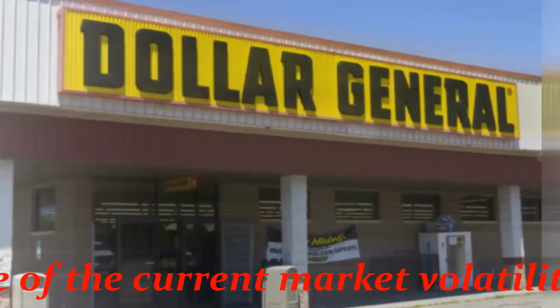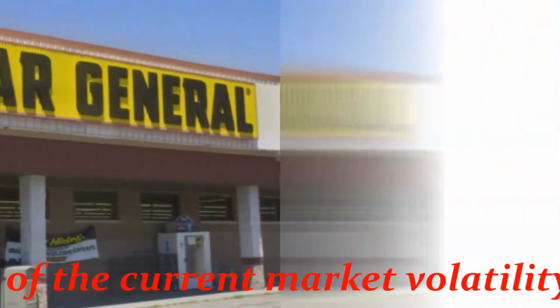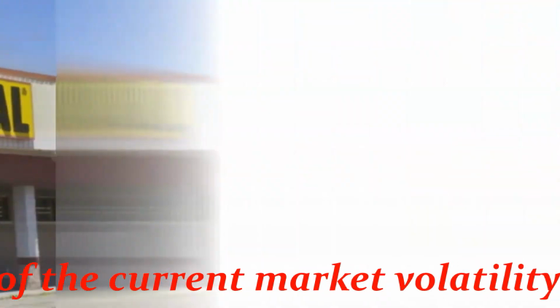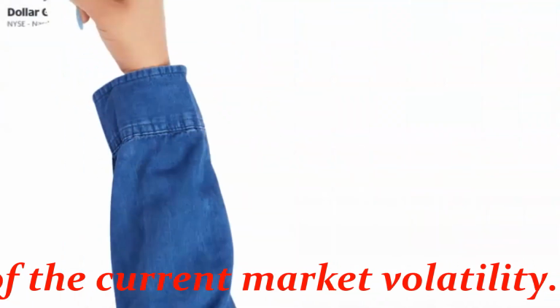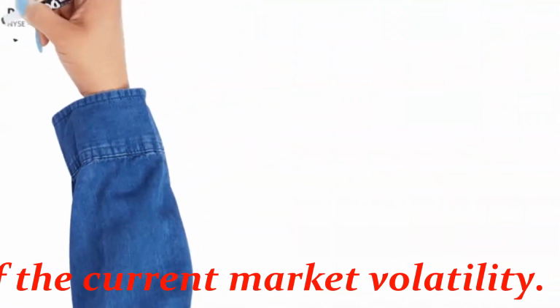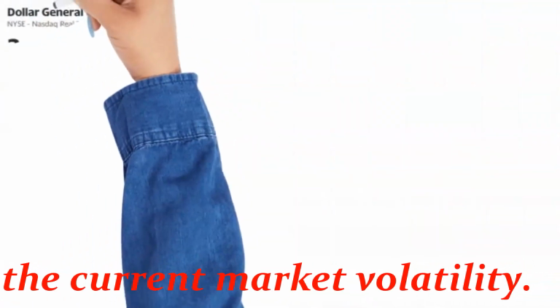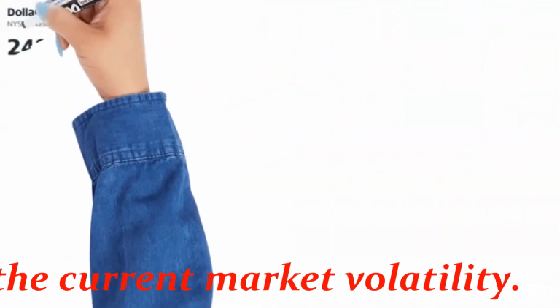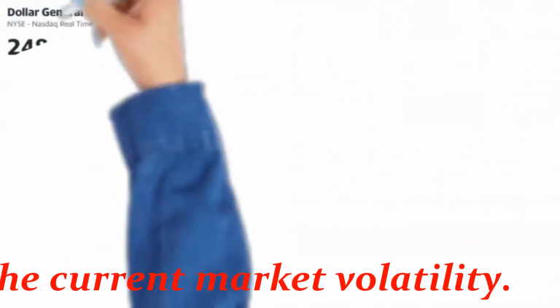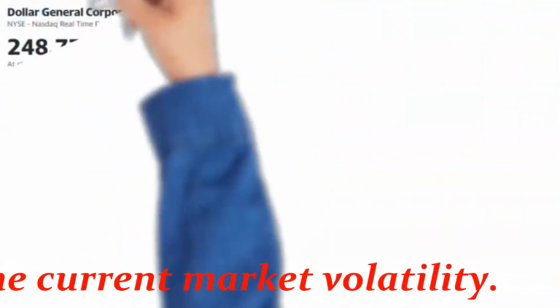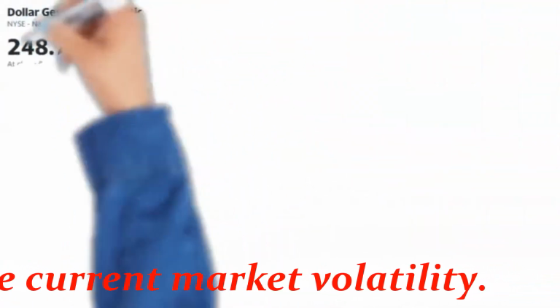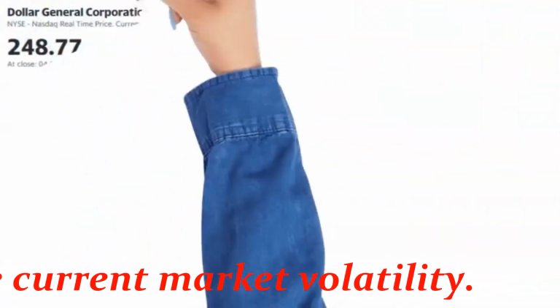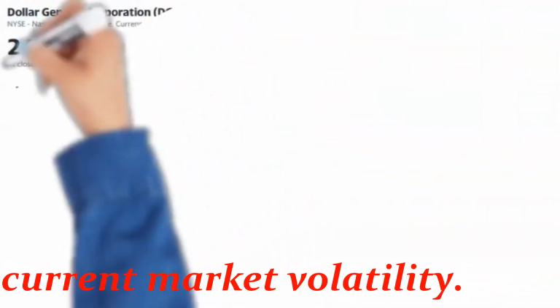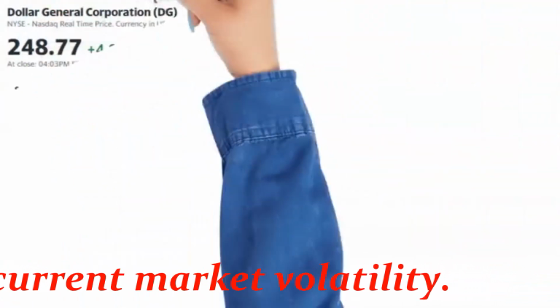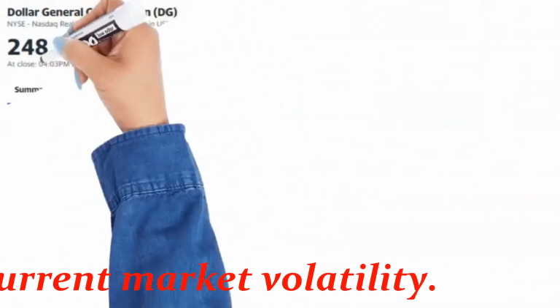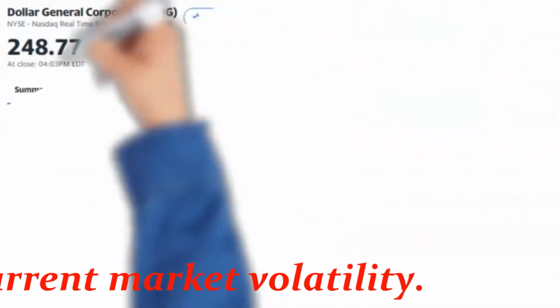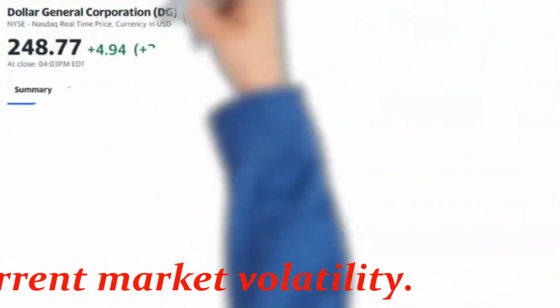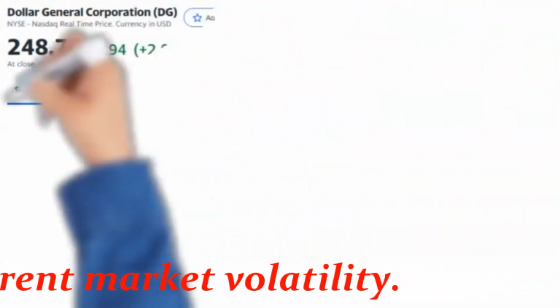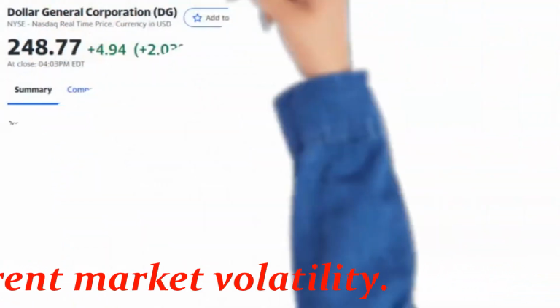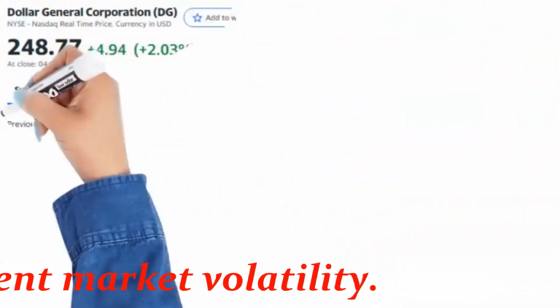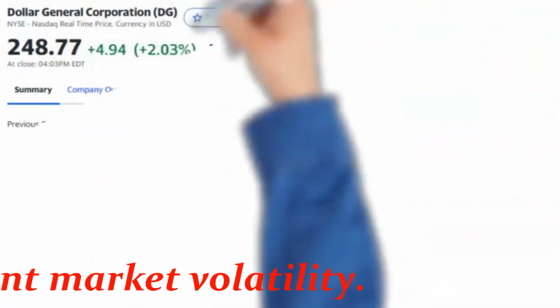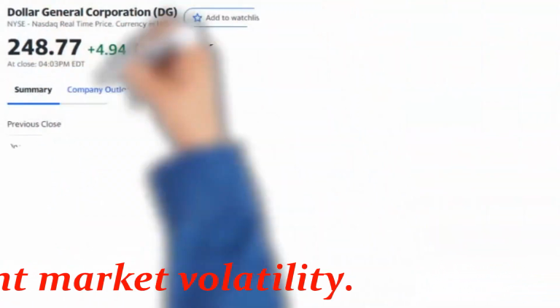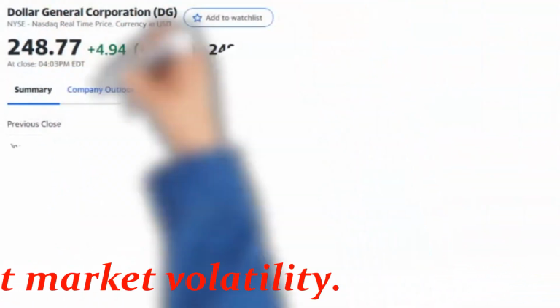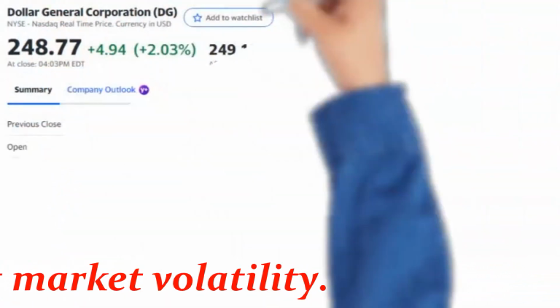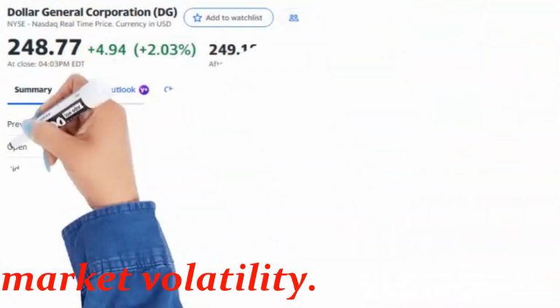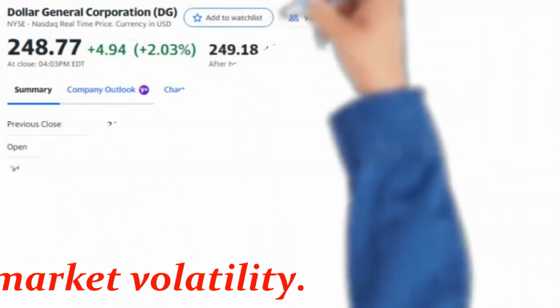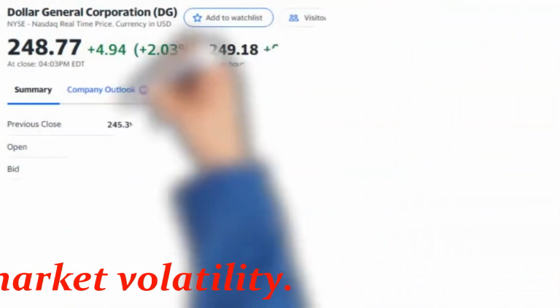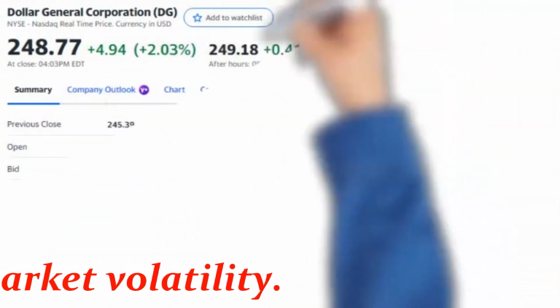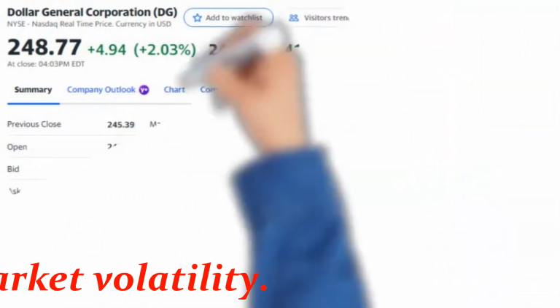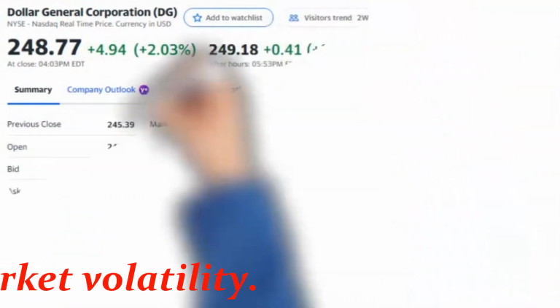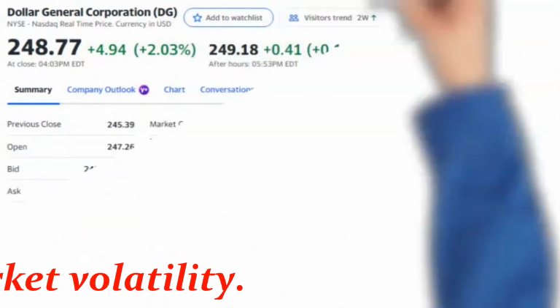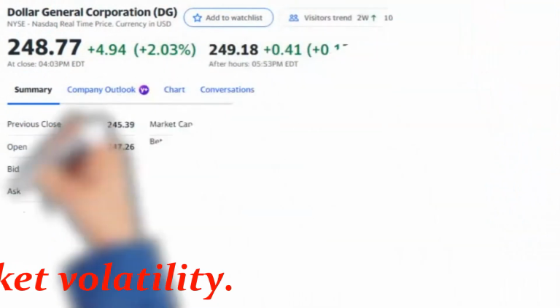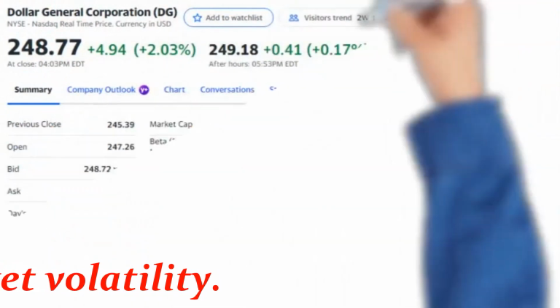On April 14, 2022, our limit entry price was $248.77 per share.